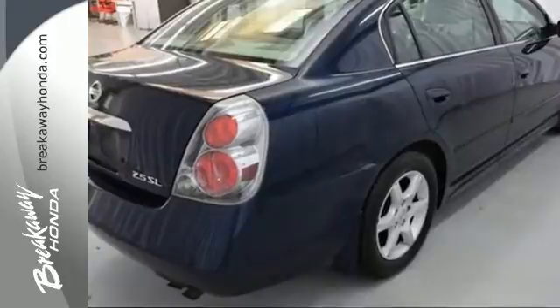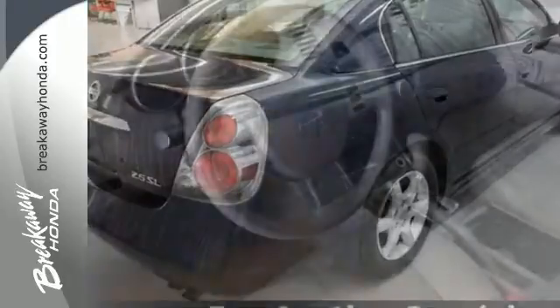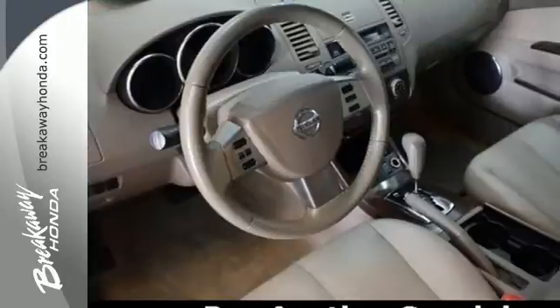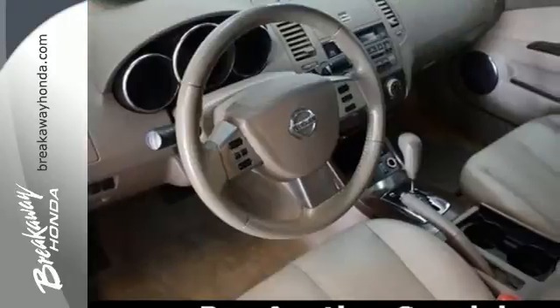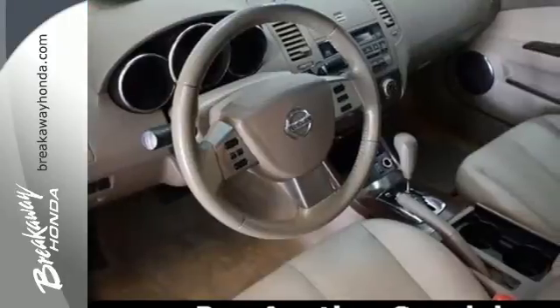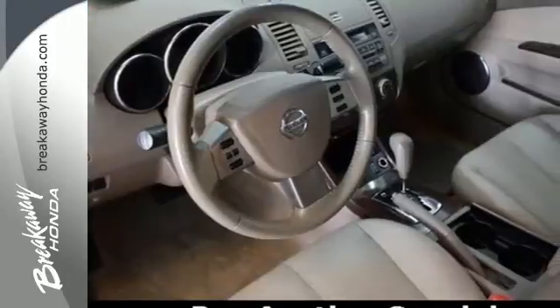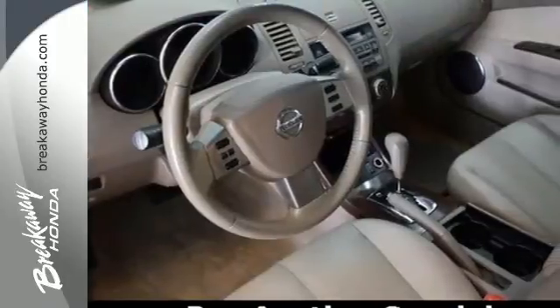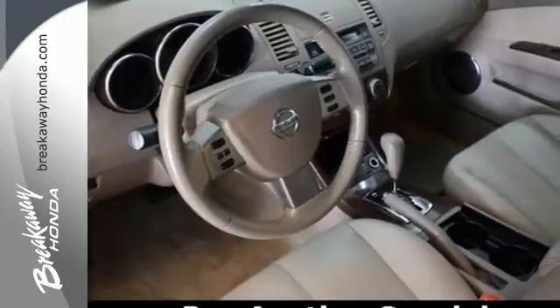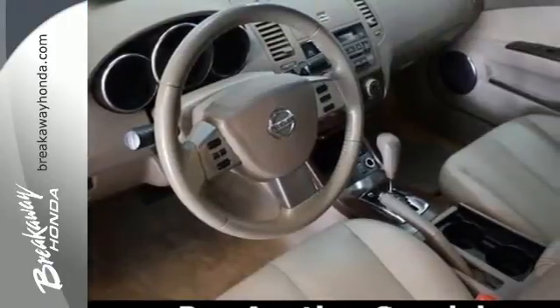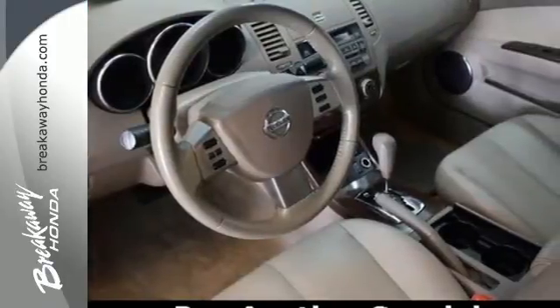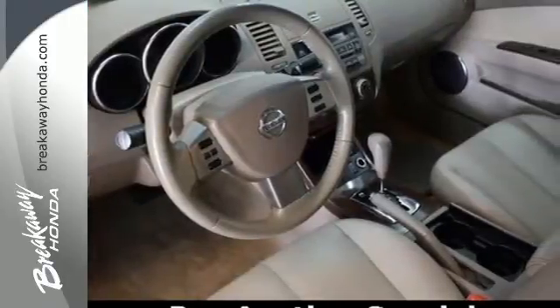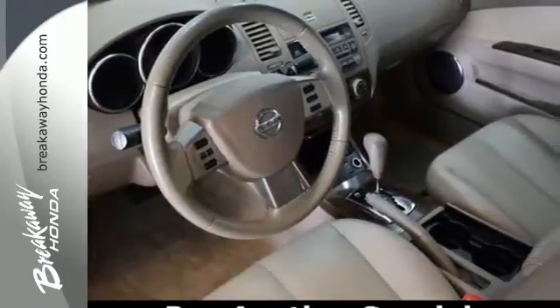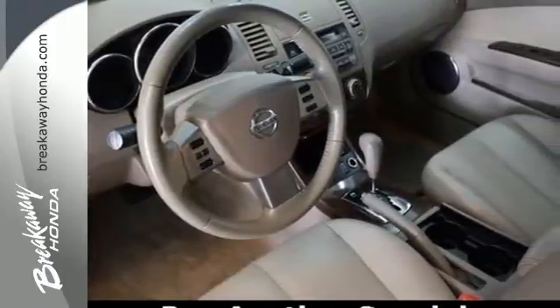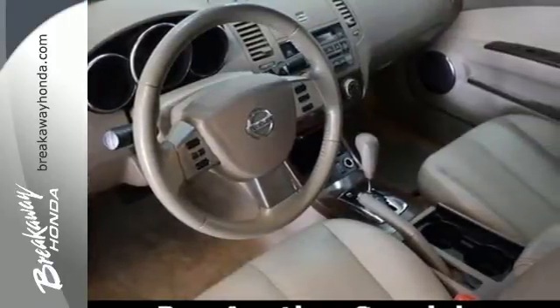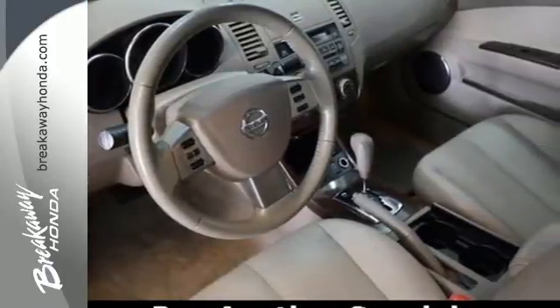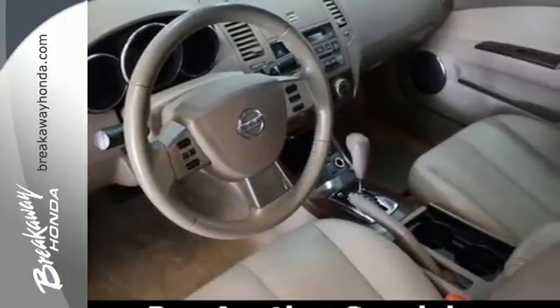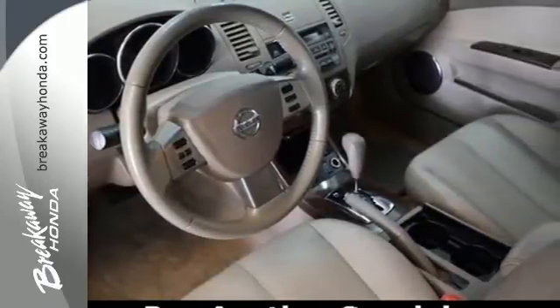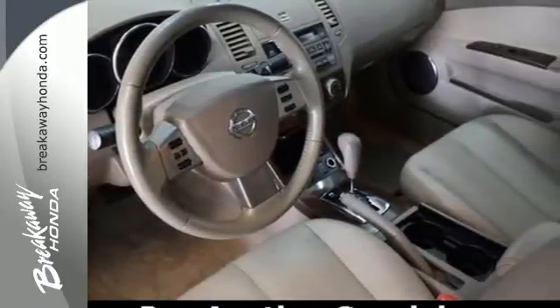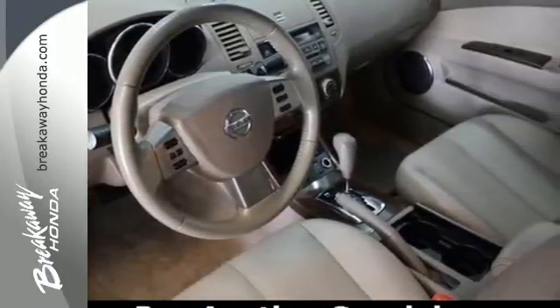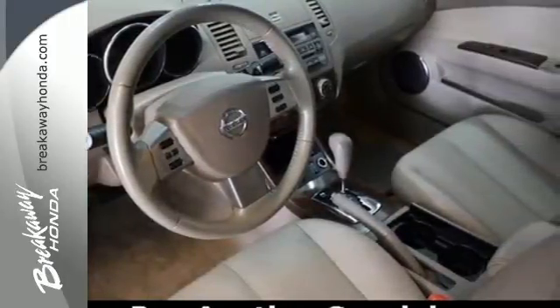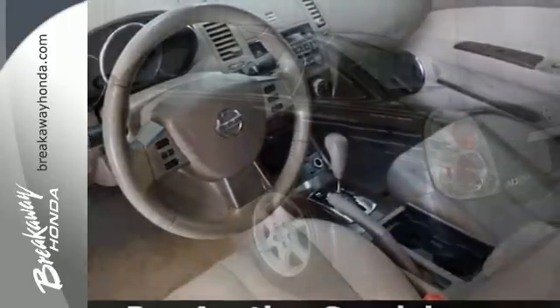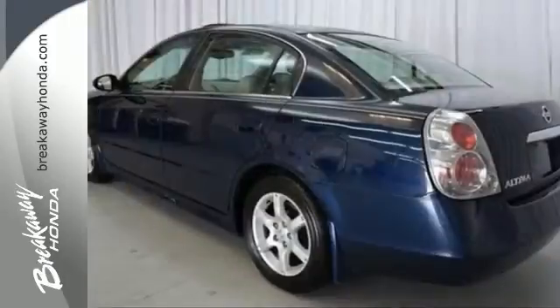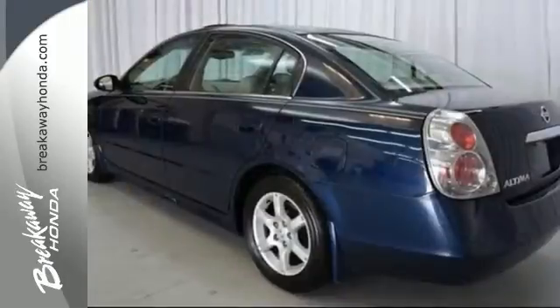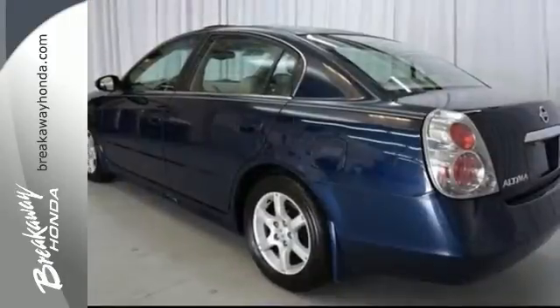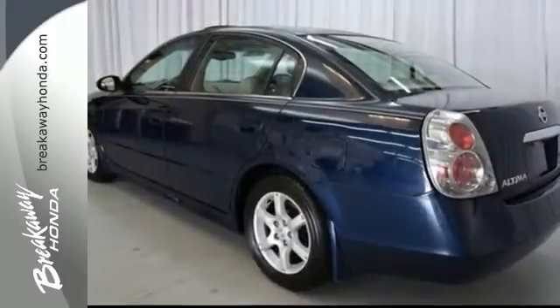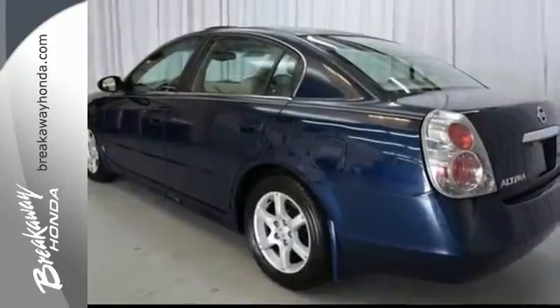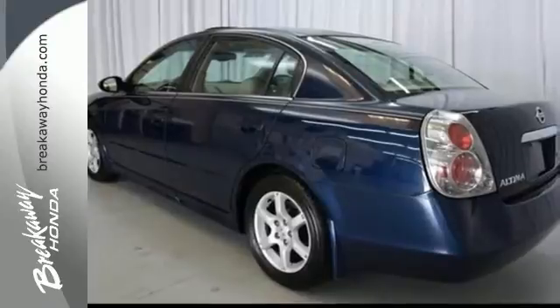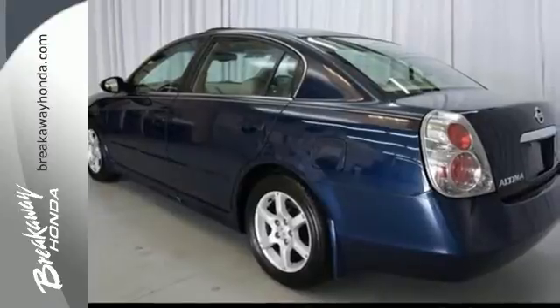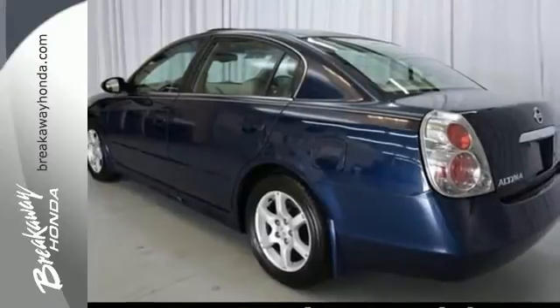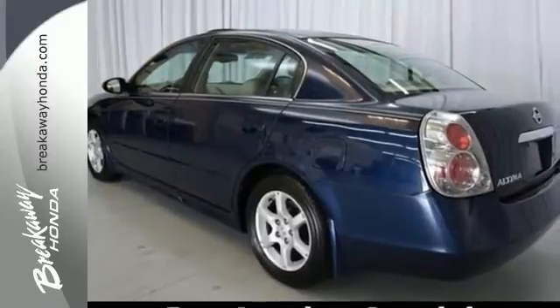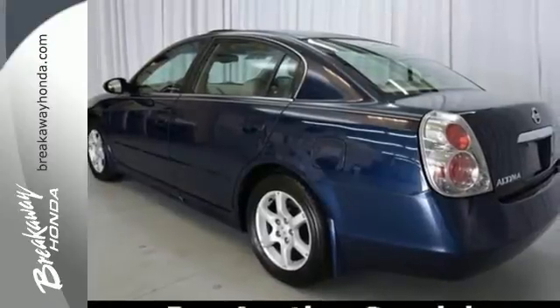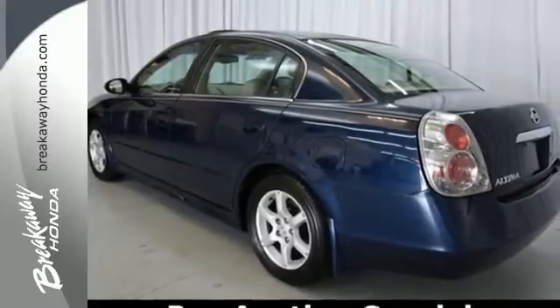Join the millions who'll agree. For your next vehicle, you can't go wrong with the Altima. Take it for a test drive today.